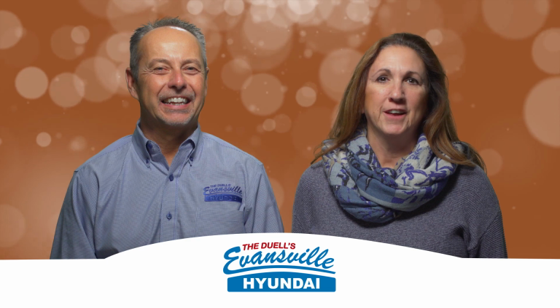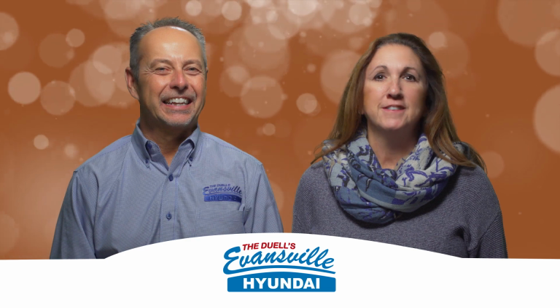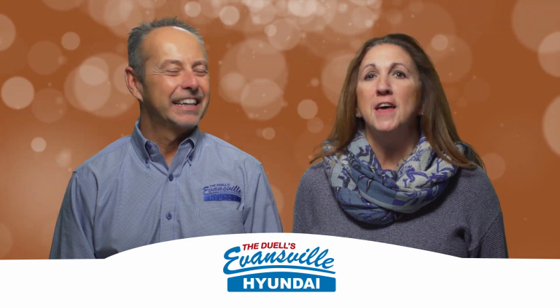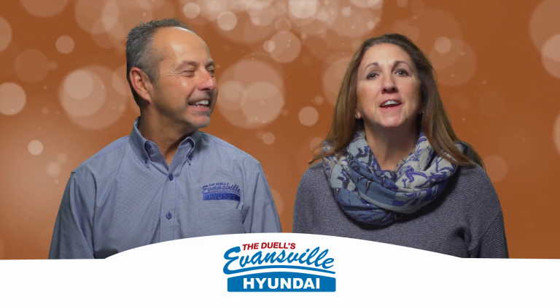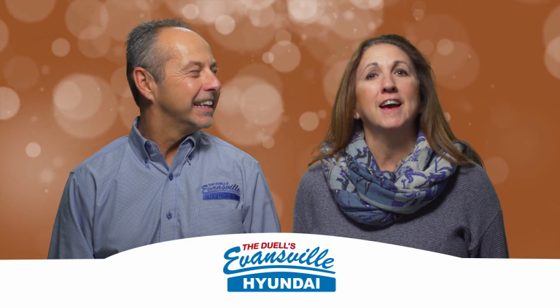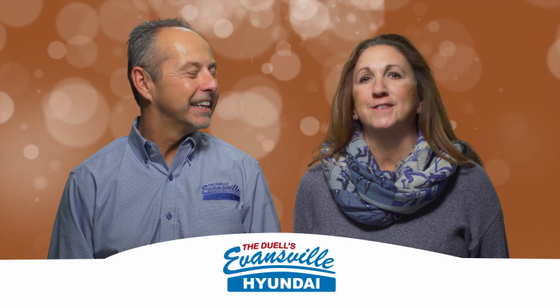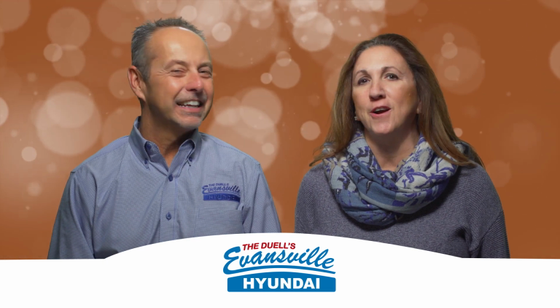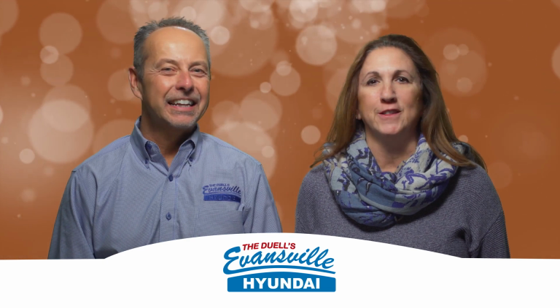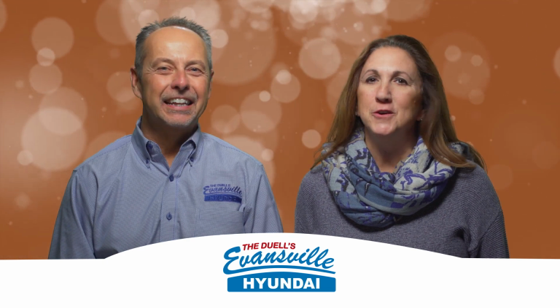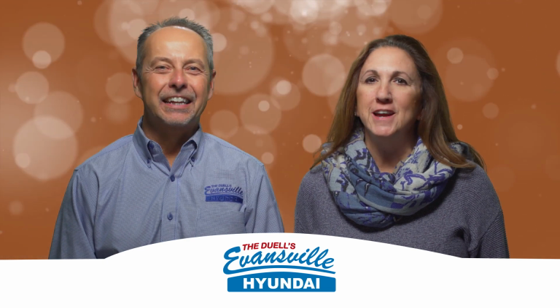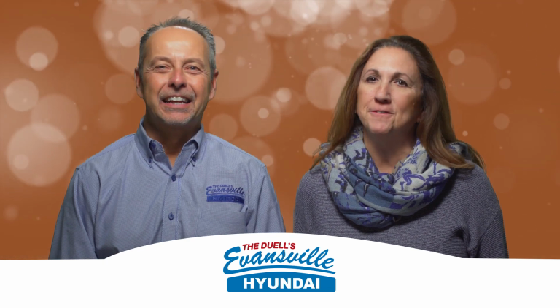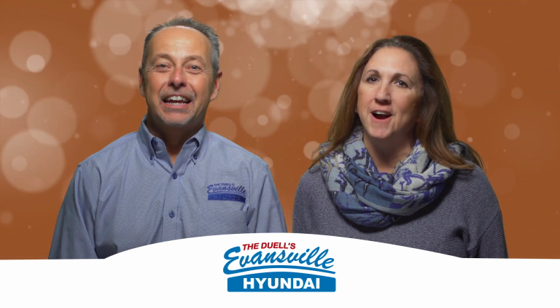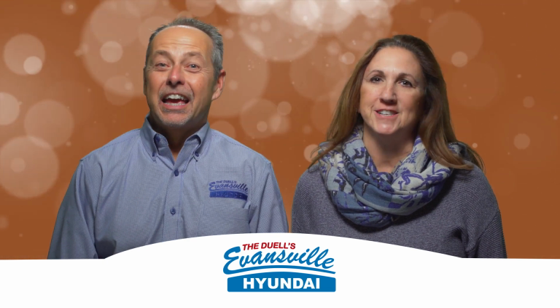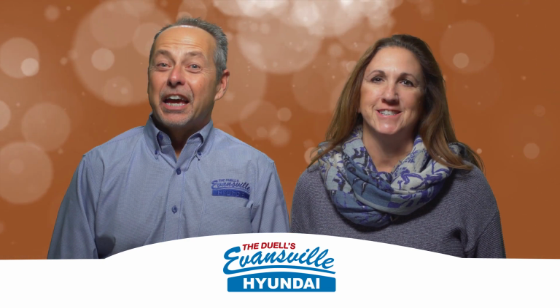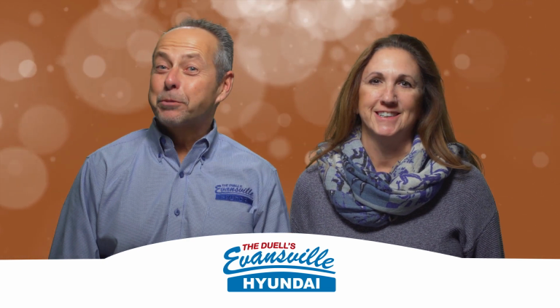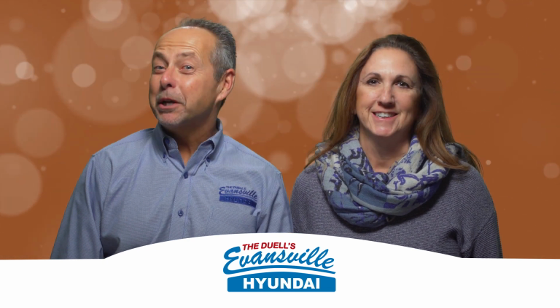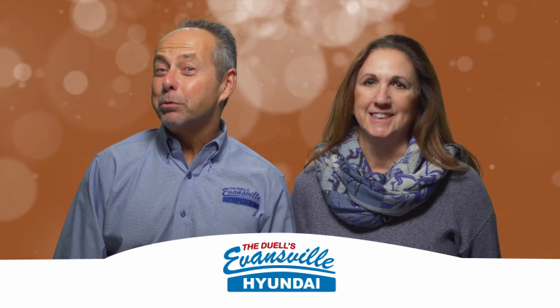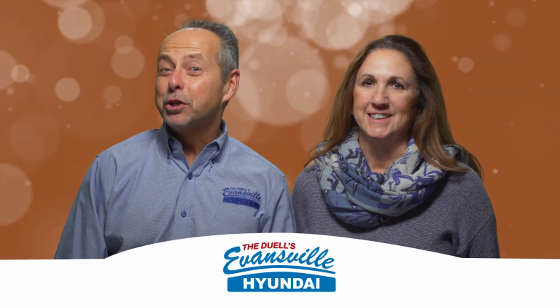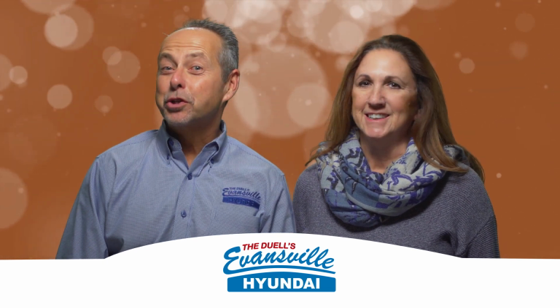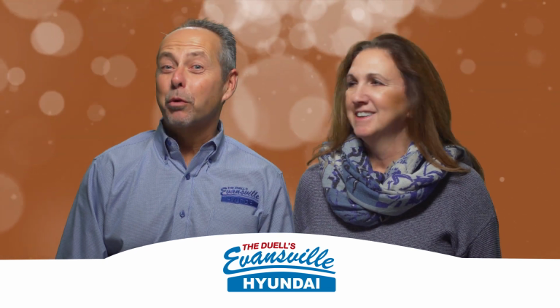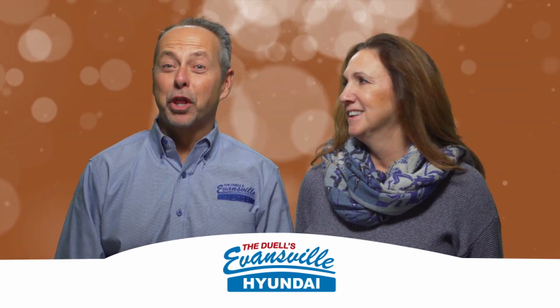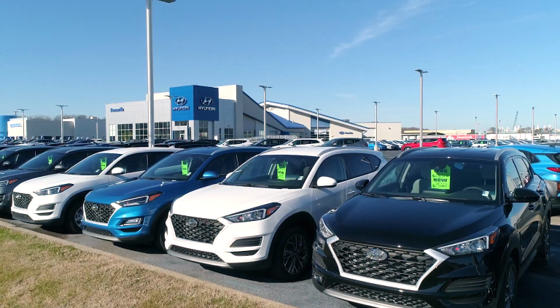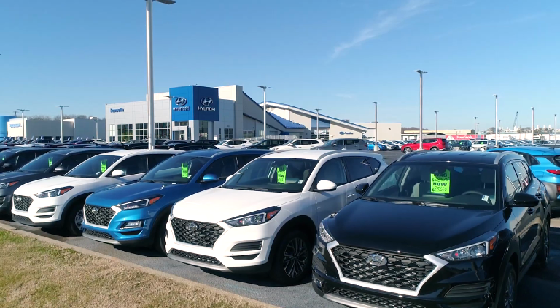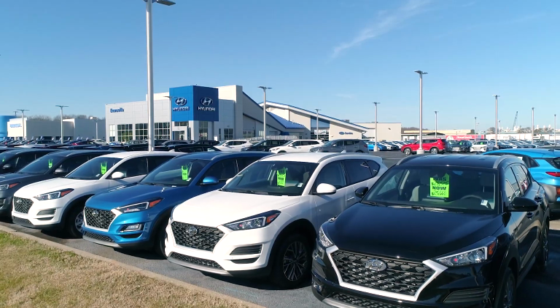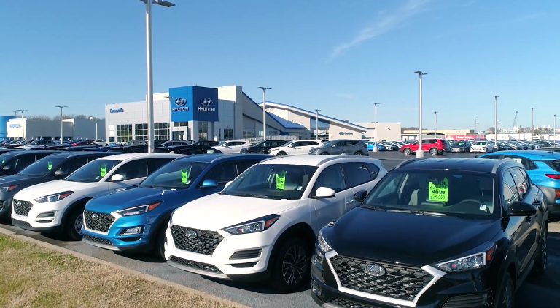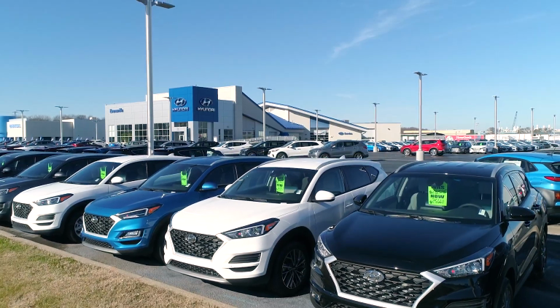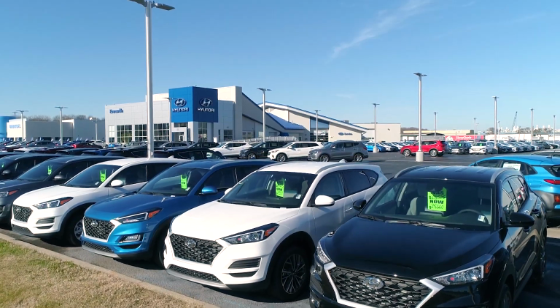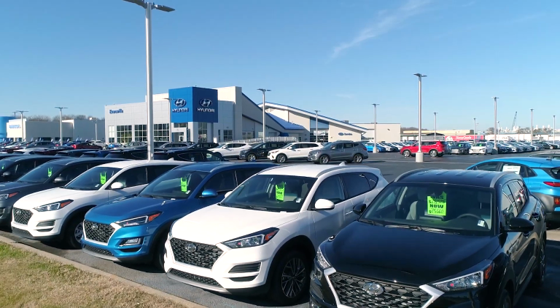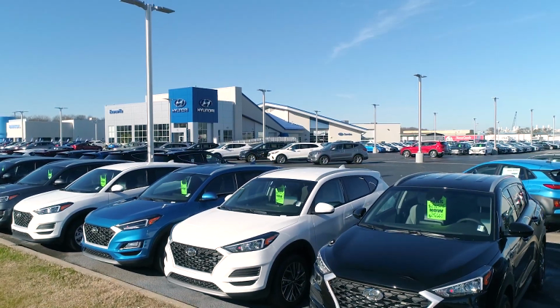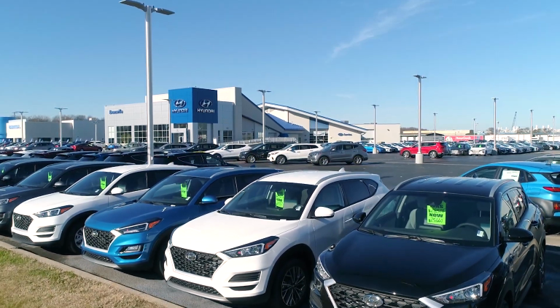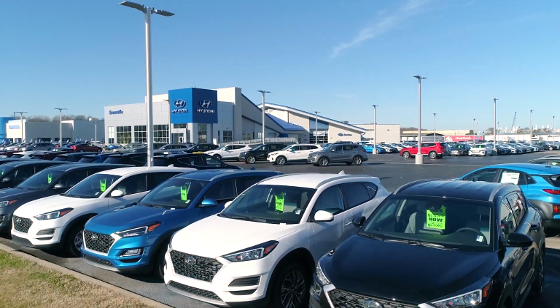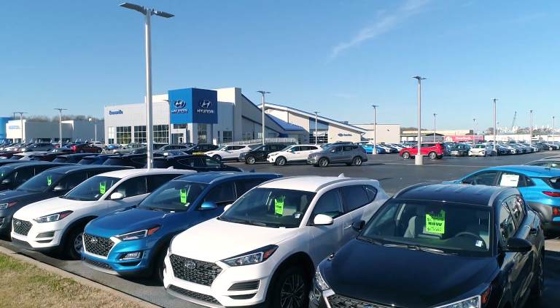There's nothing like starting the new year fresh, especially when you start with a new Hyundai from Evansville Hyundai.